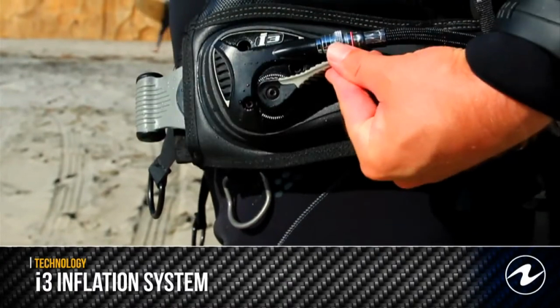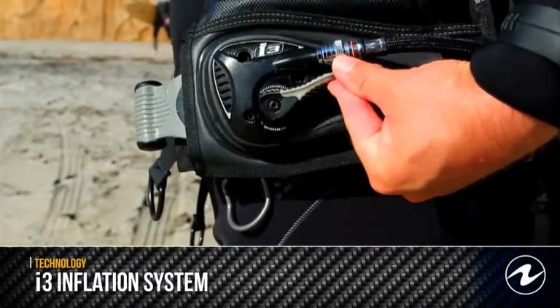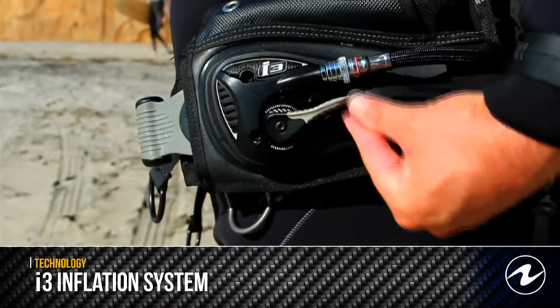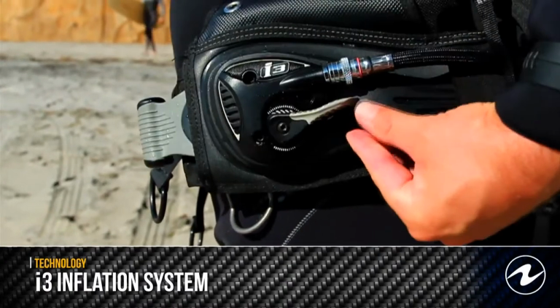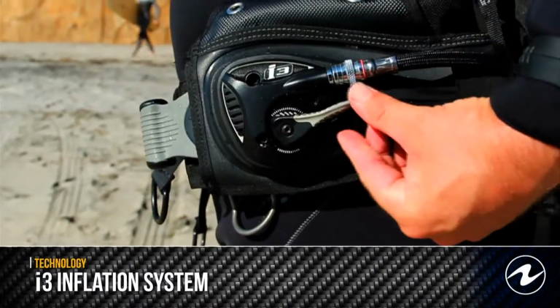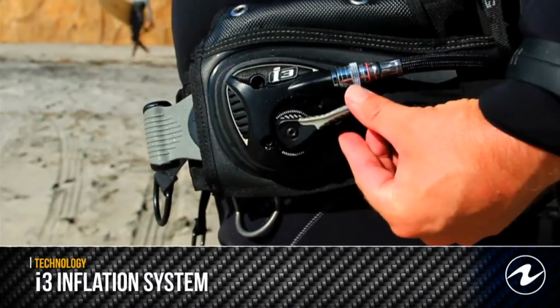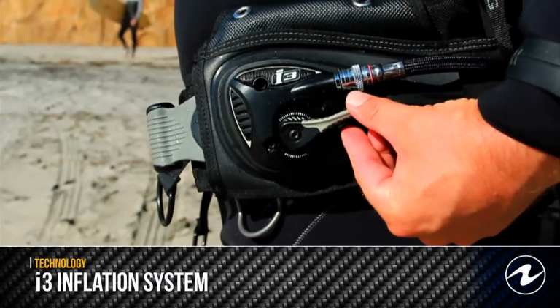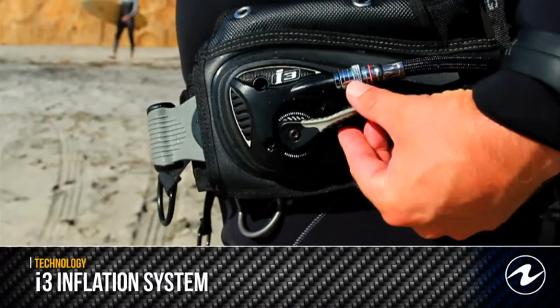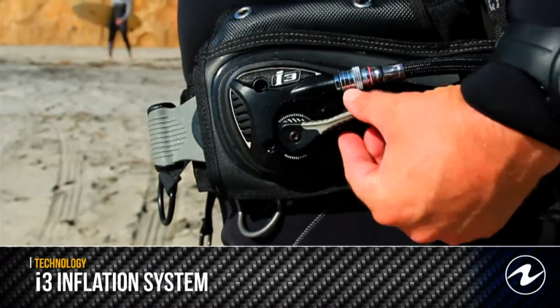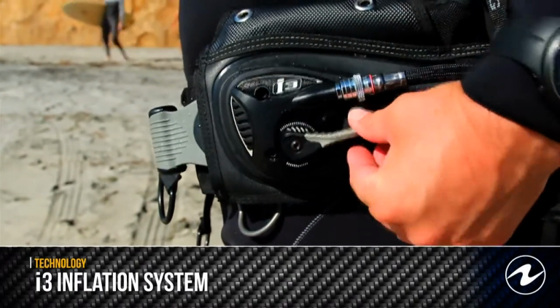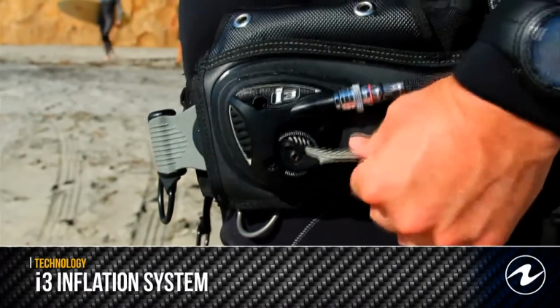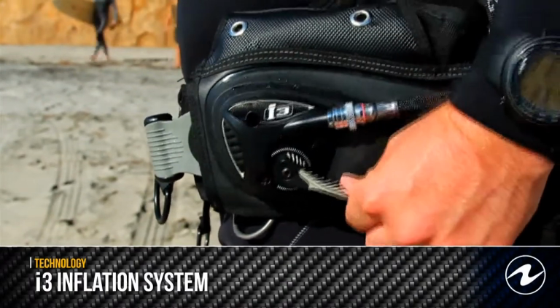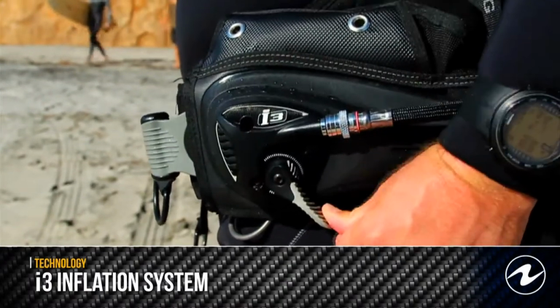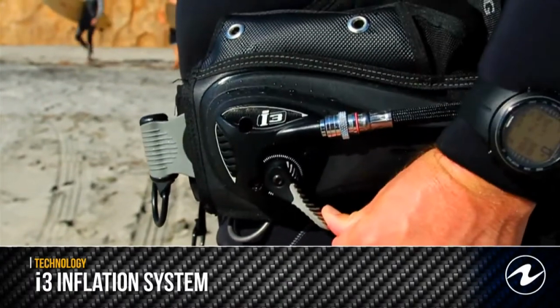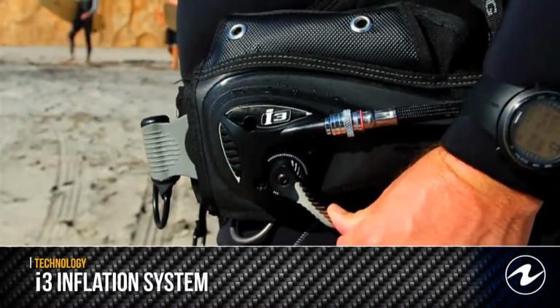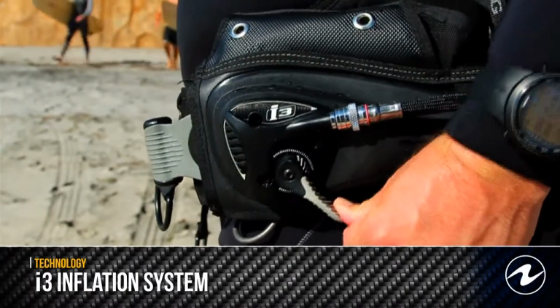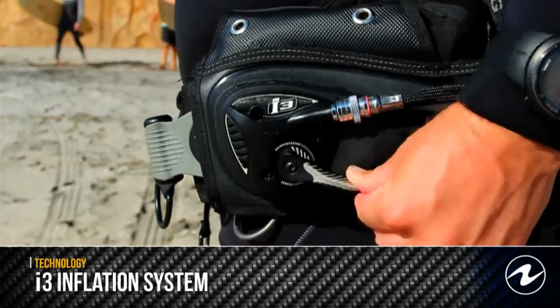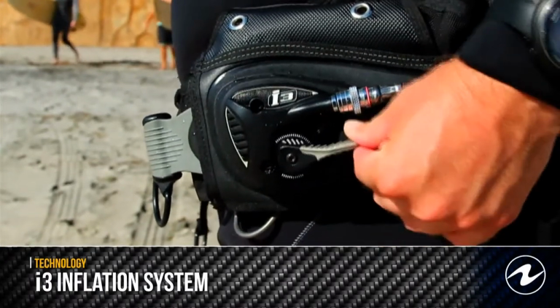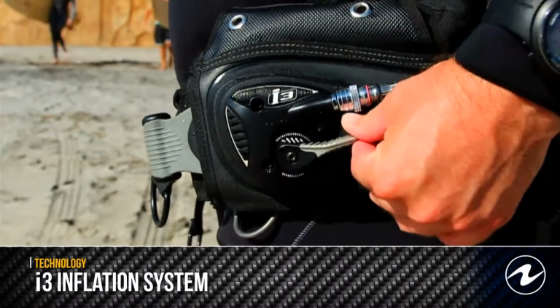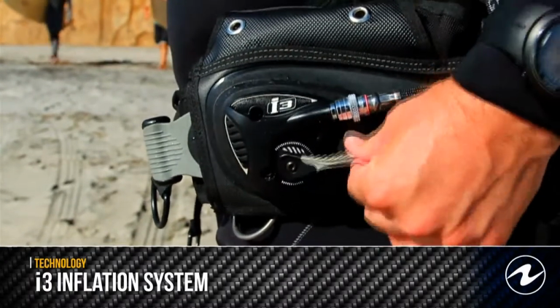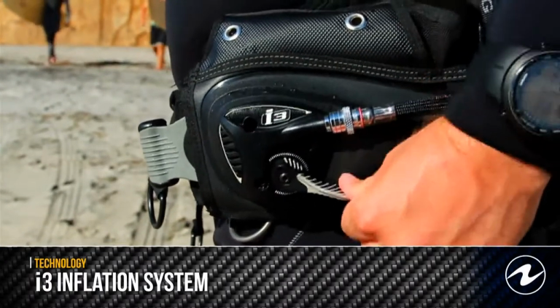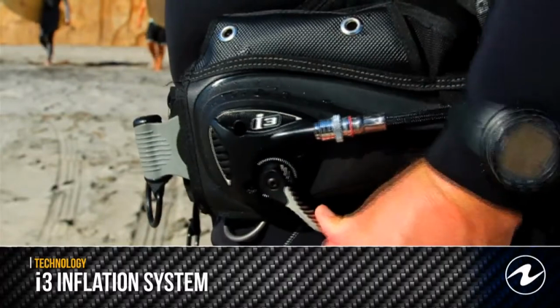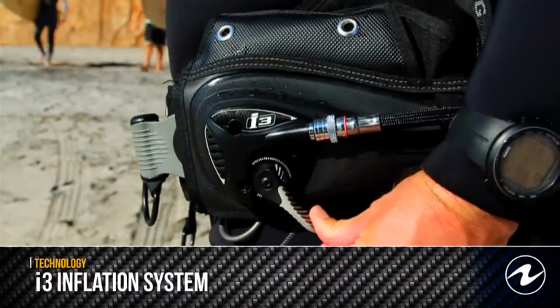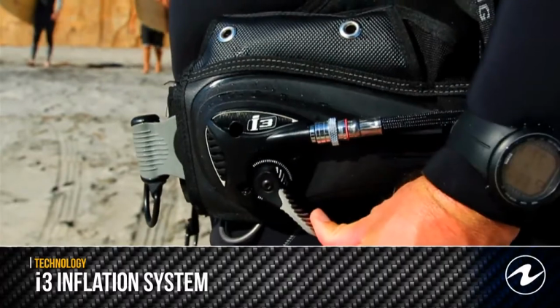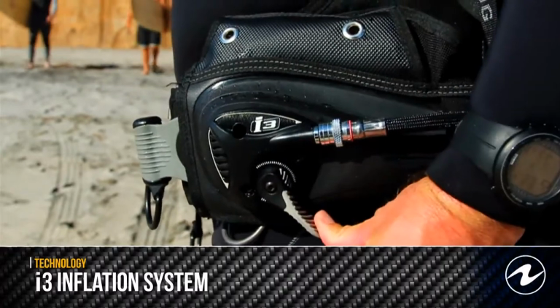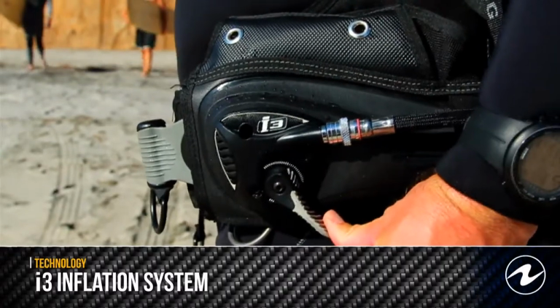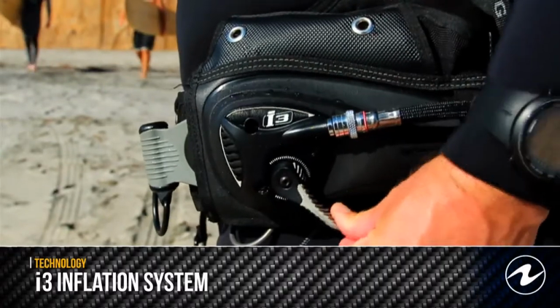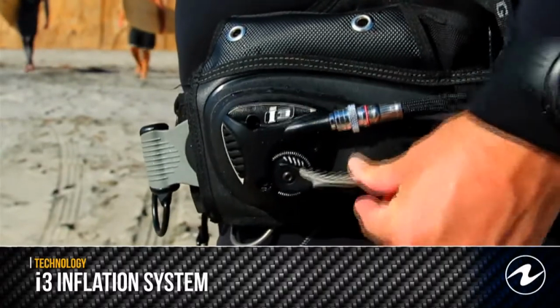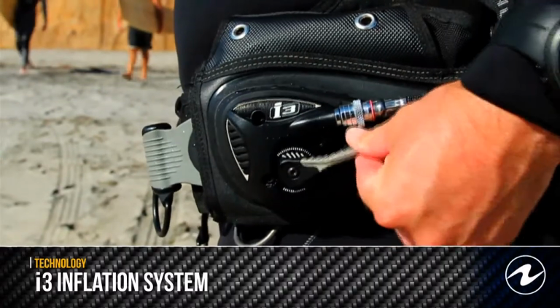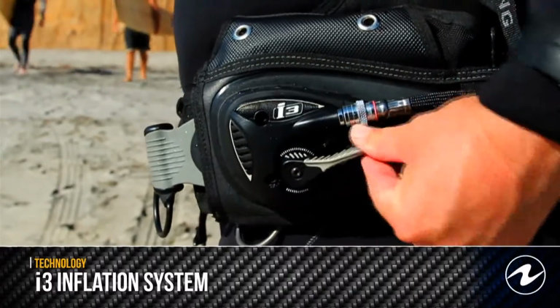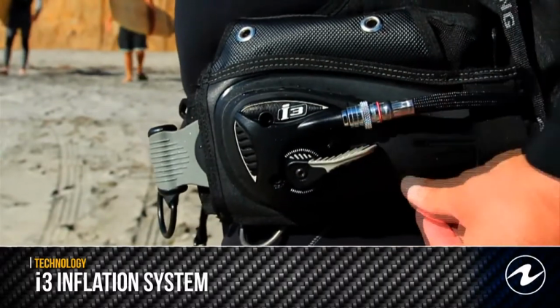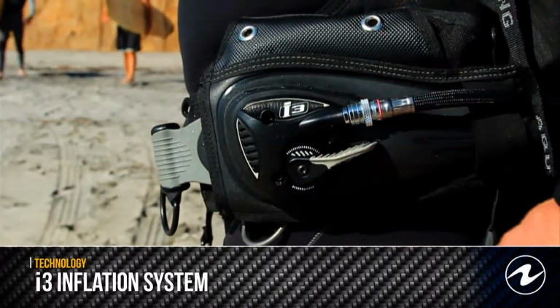You will find the I3 buoyancy compensators from Aqualon are easy to use and add to an enjoyable diving experience.